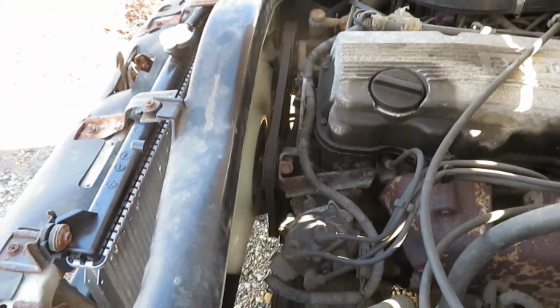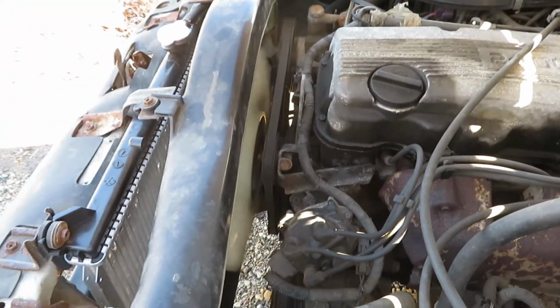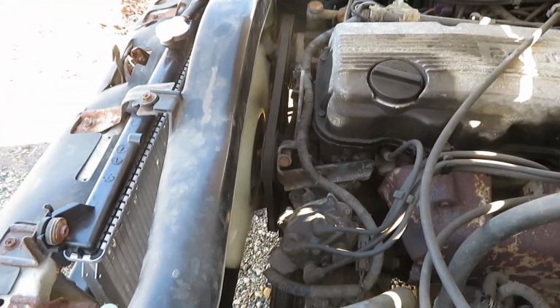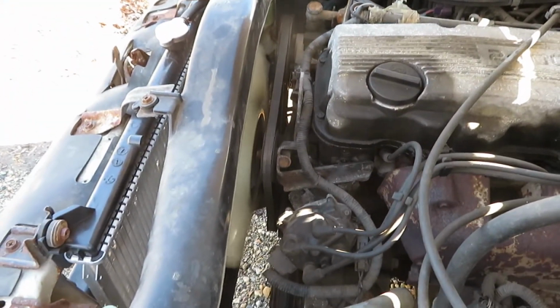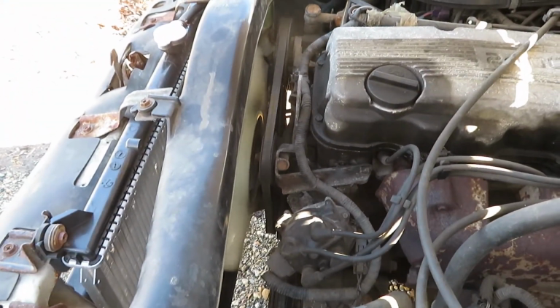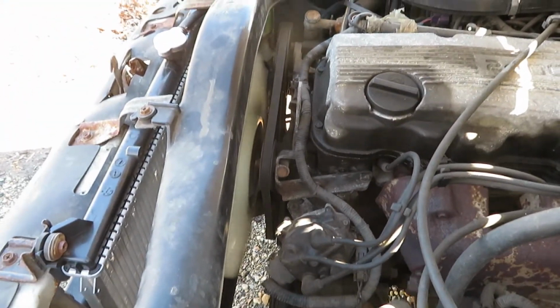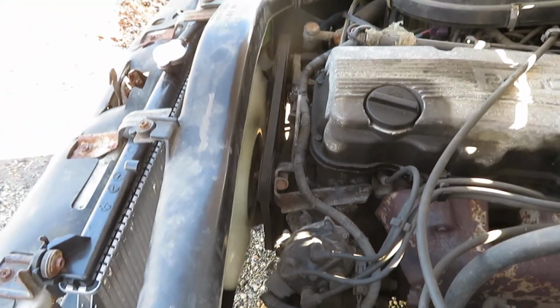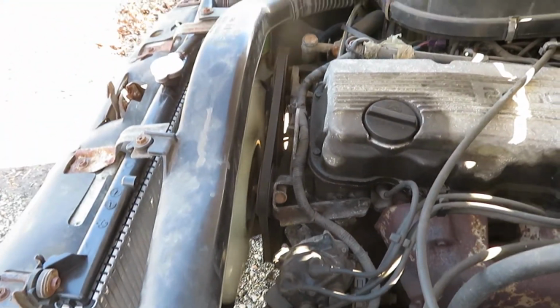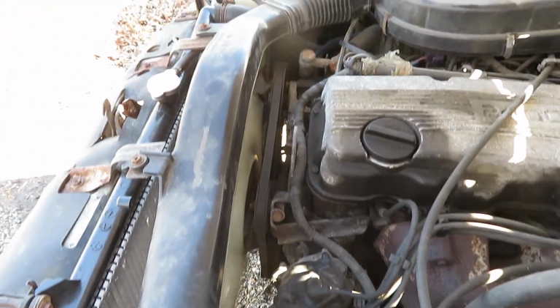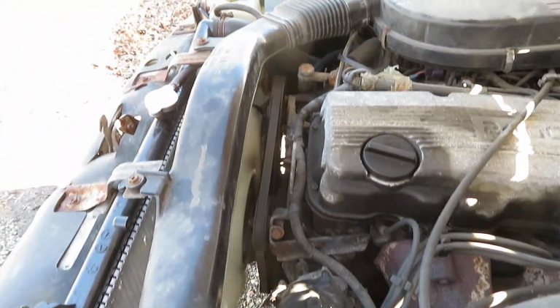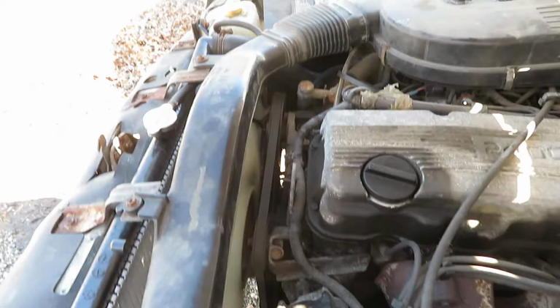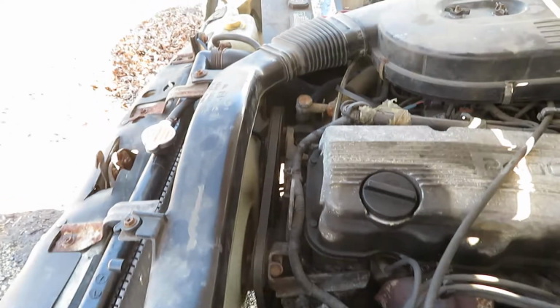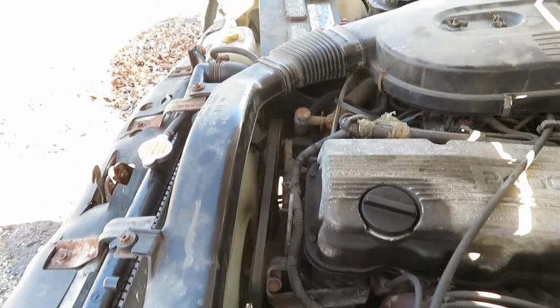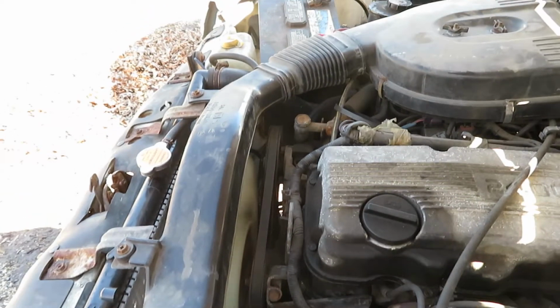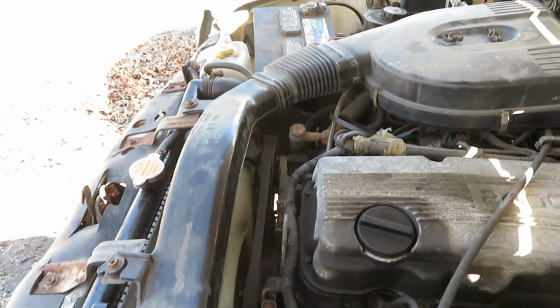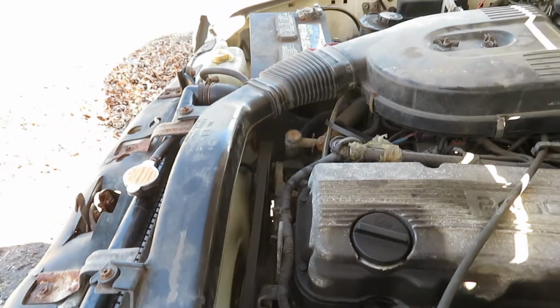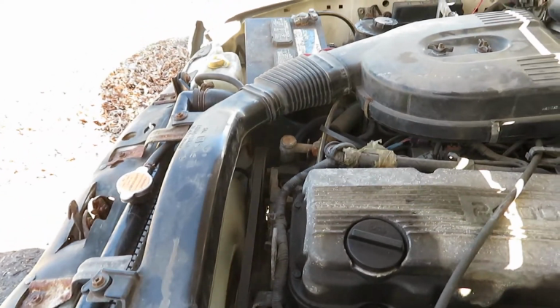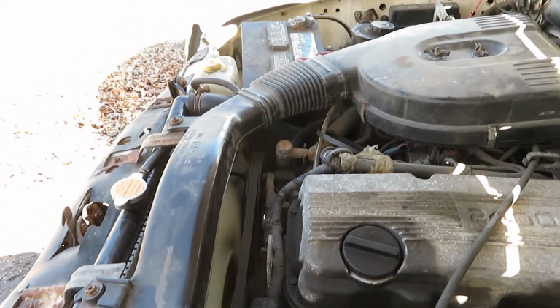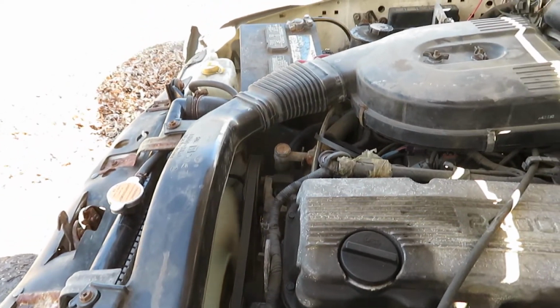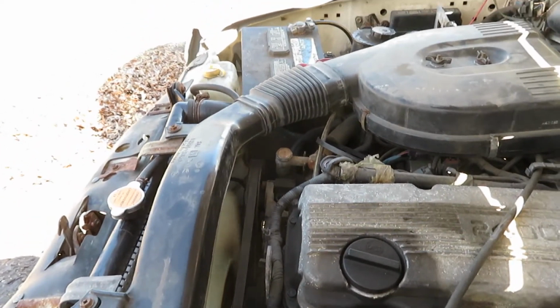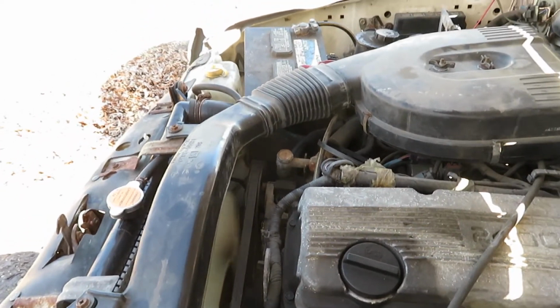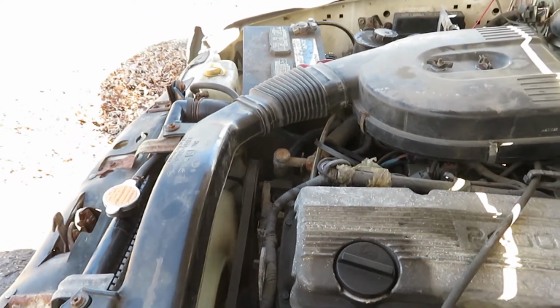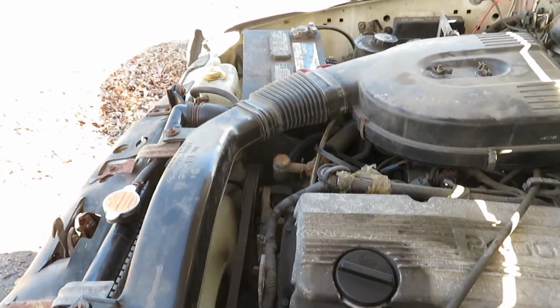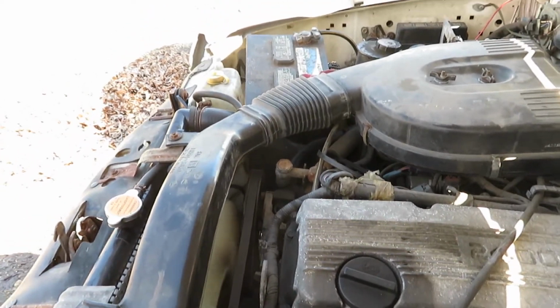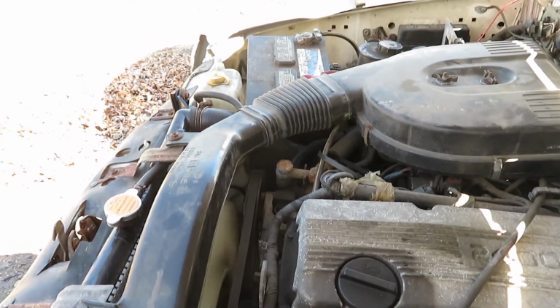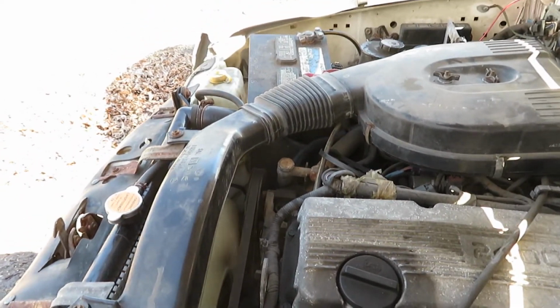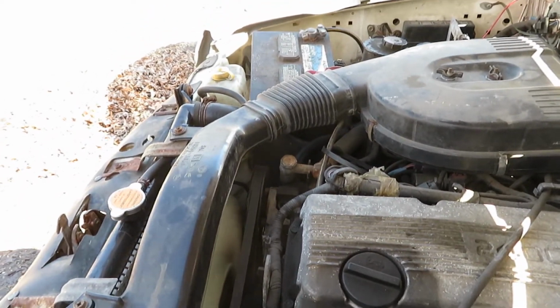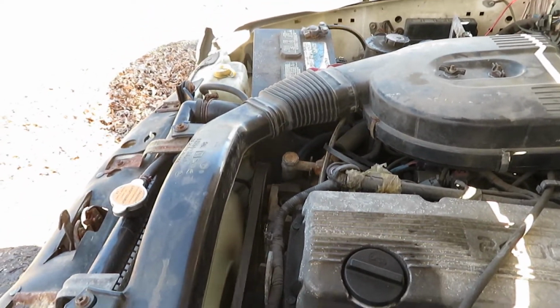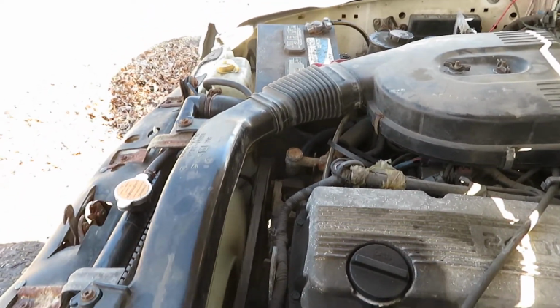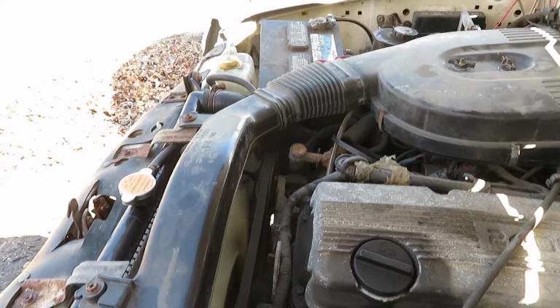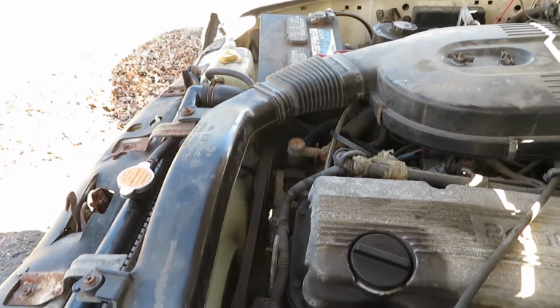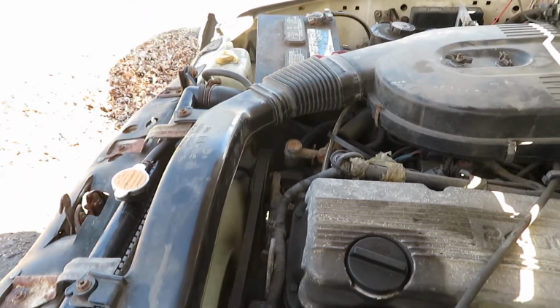You can hear the power steering whining on it. It might be low on fluid — I haven't checked that yet.